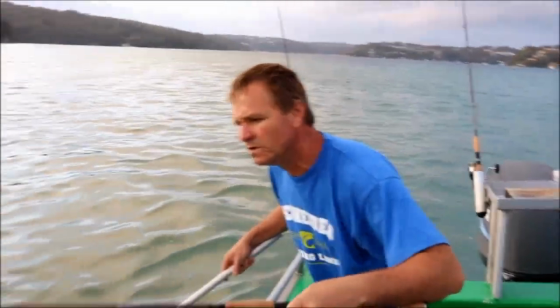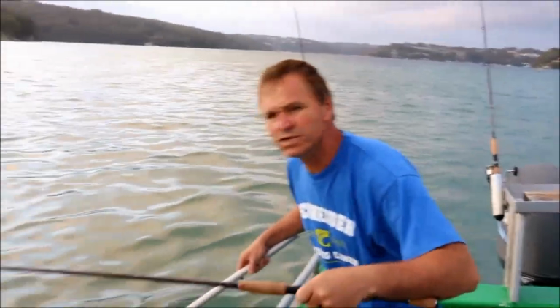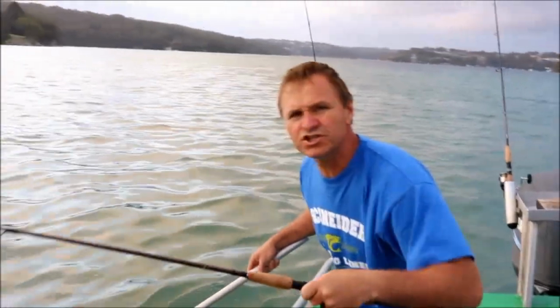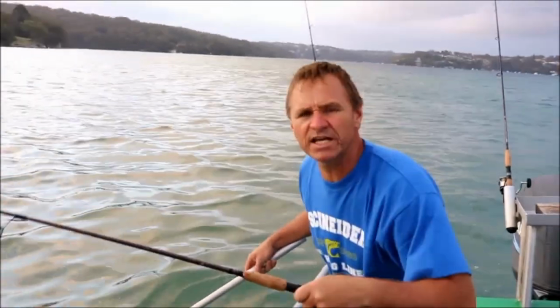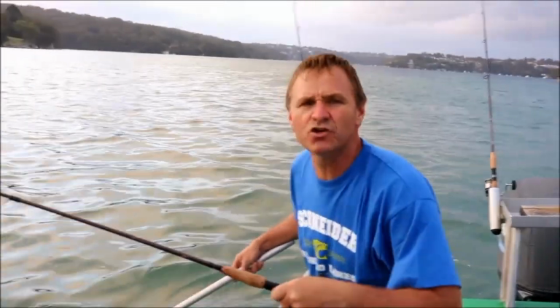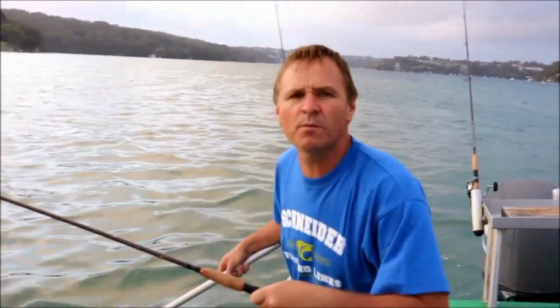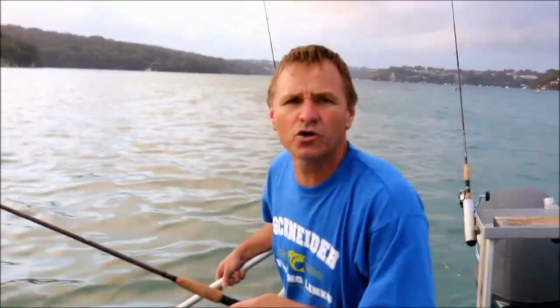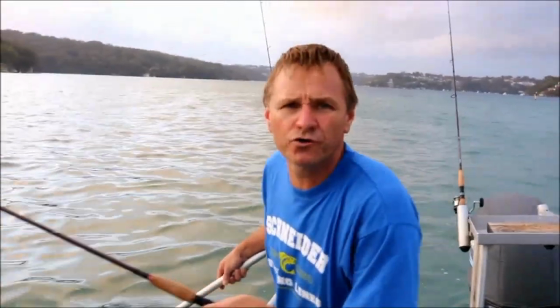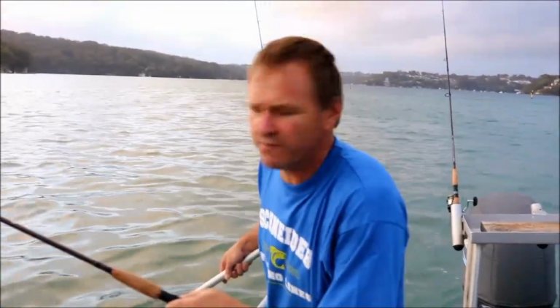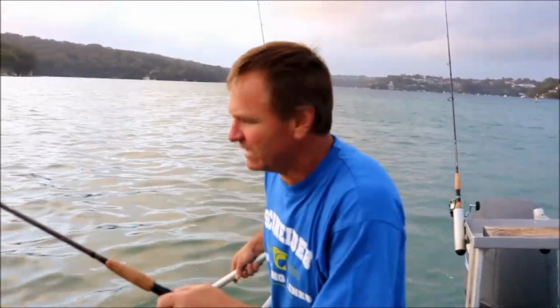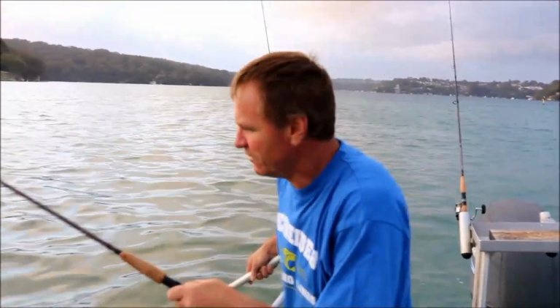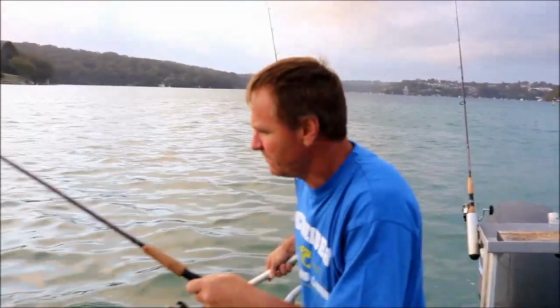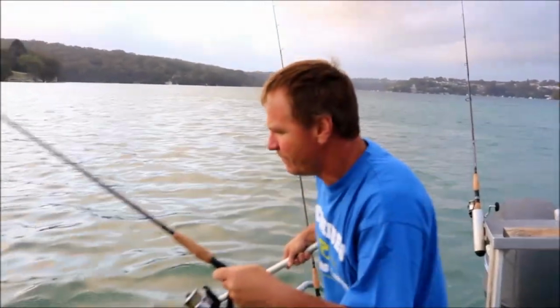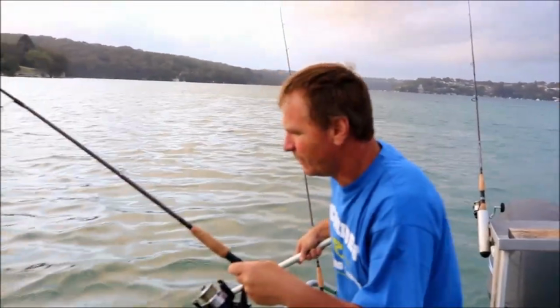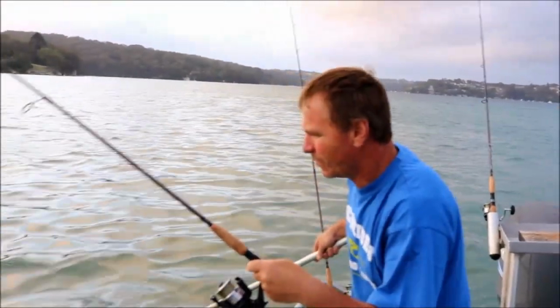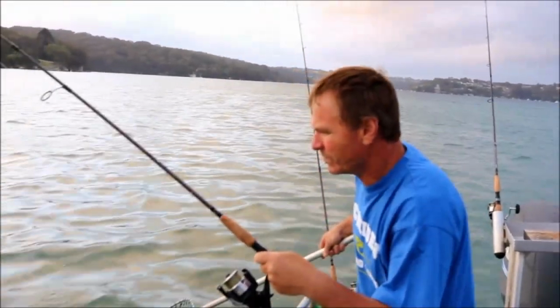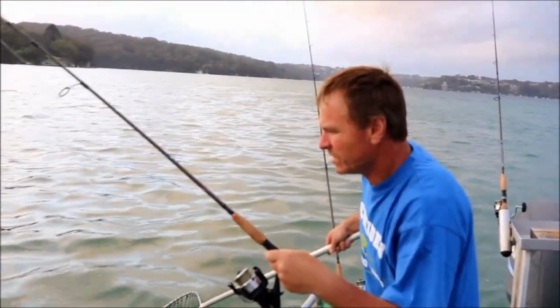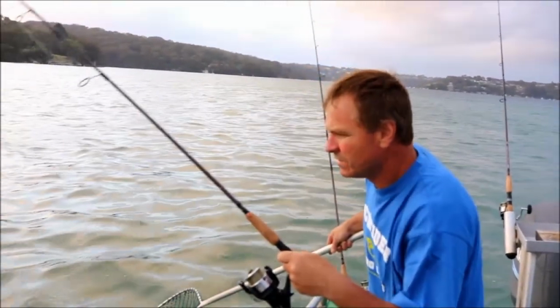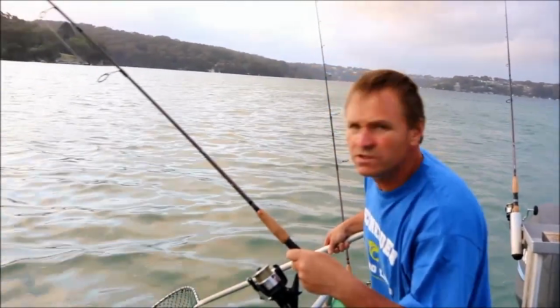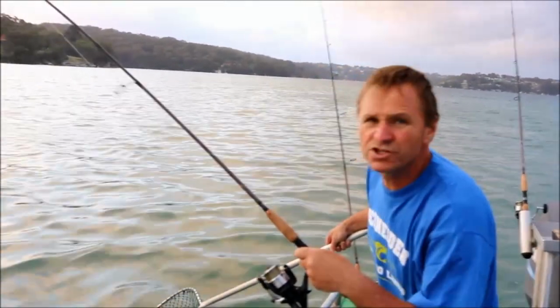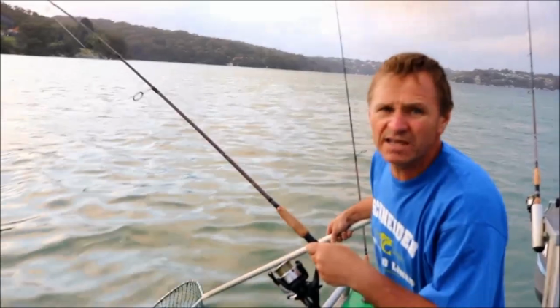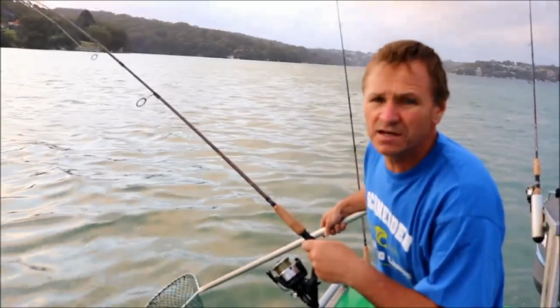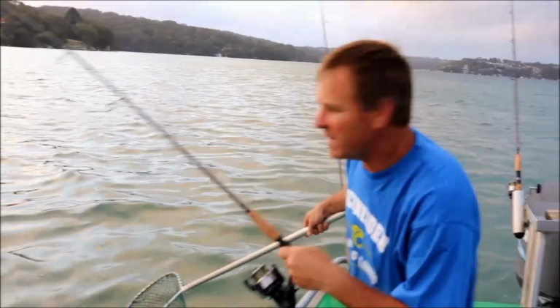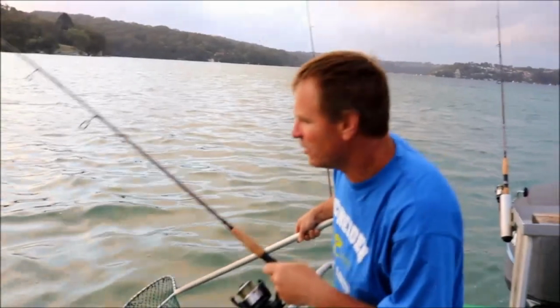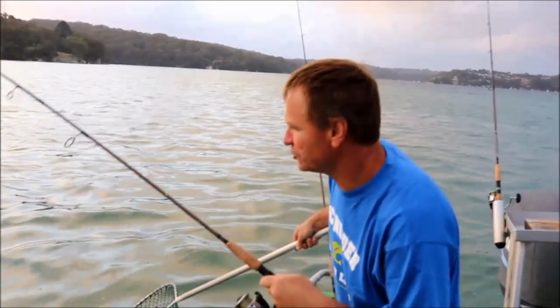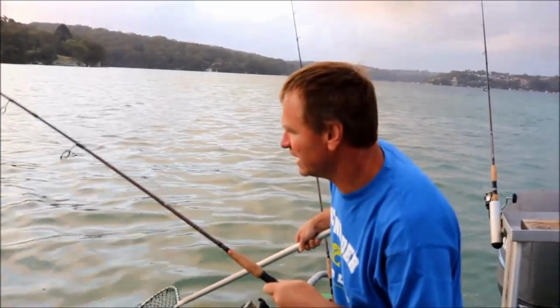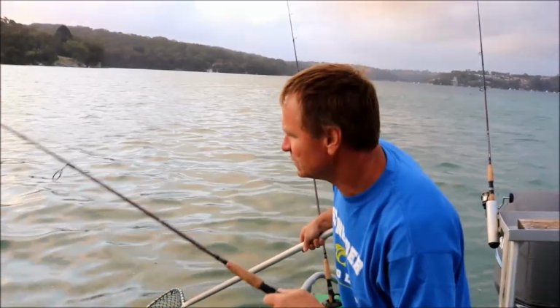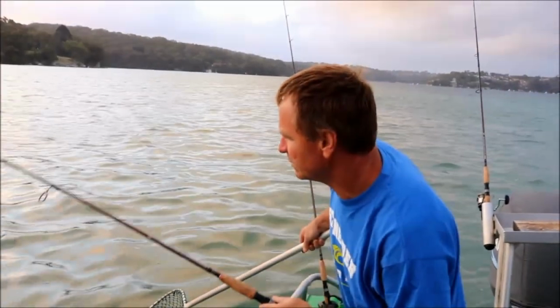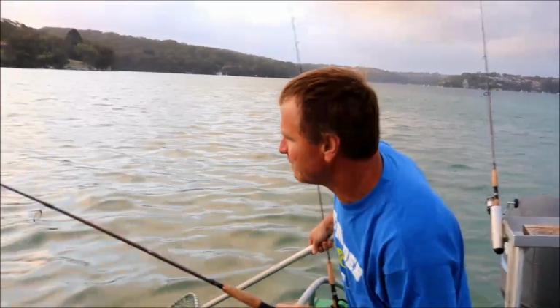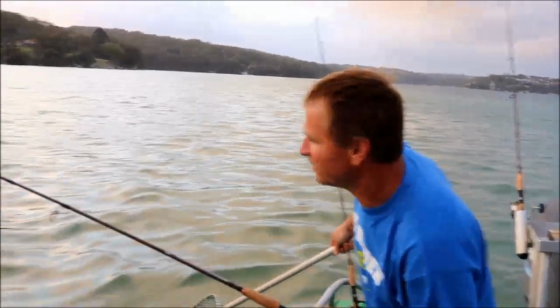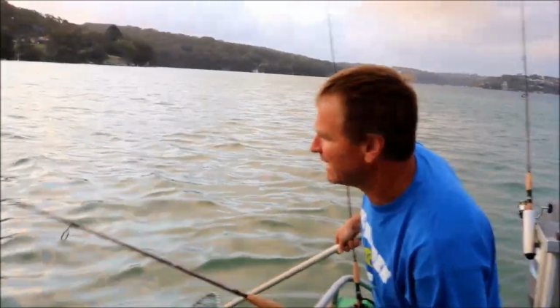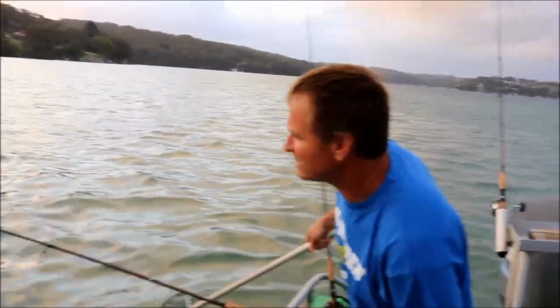Just take your time — I've got a good trevally on. Just taking the nipper on the shallows, up on the flats.